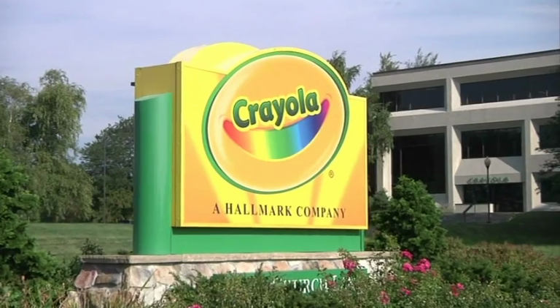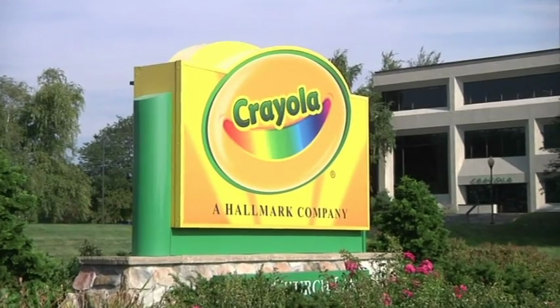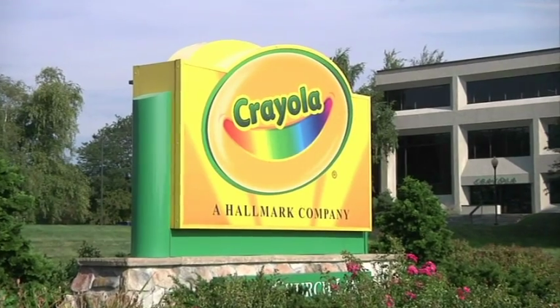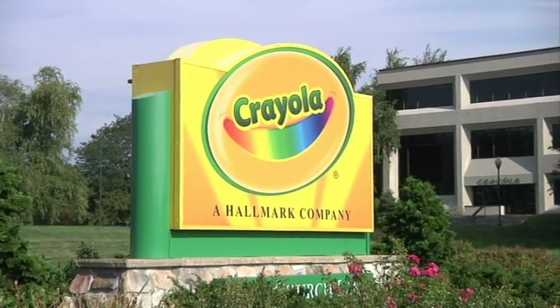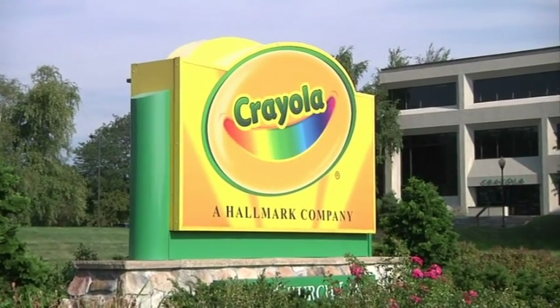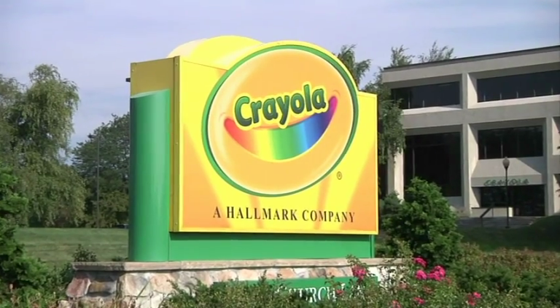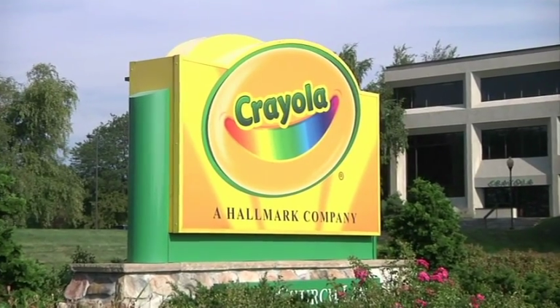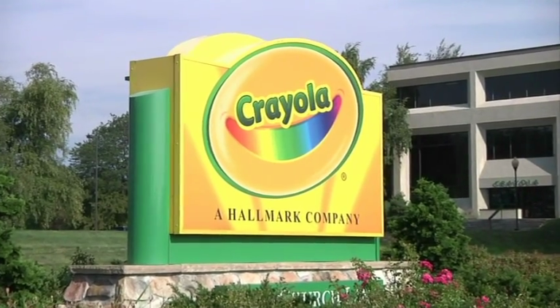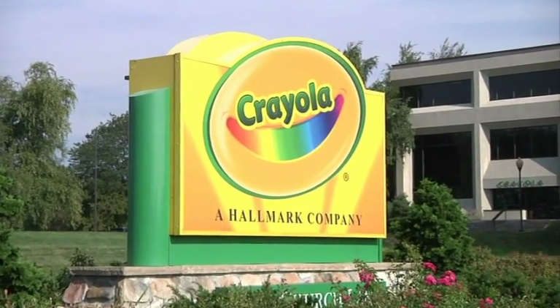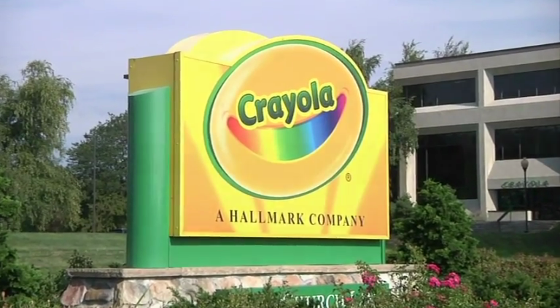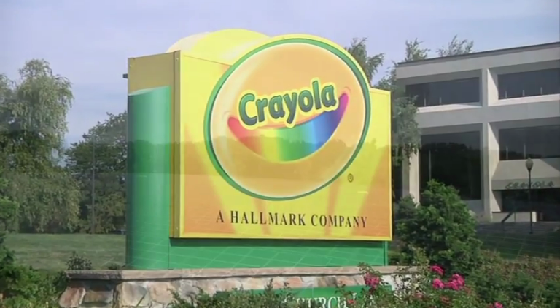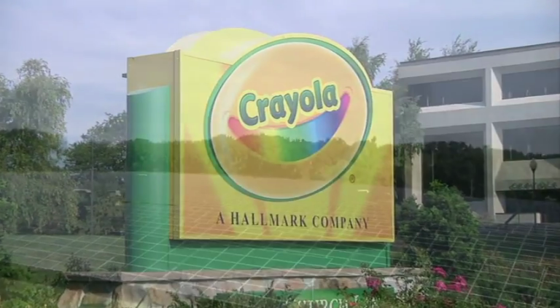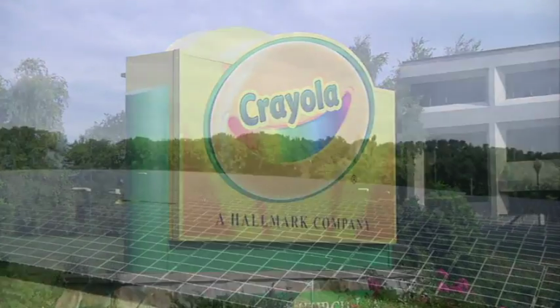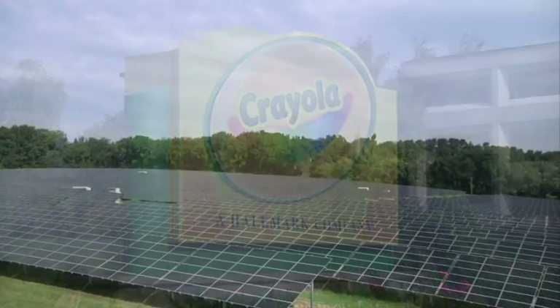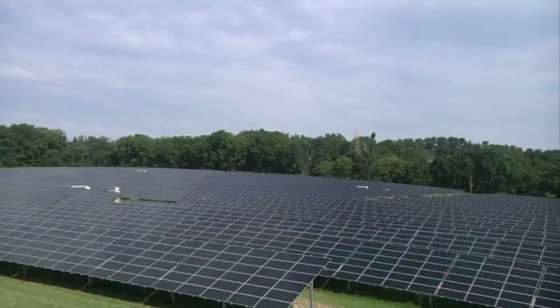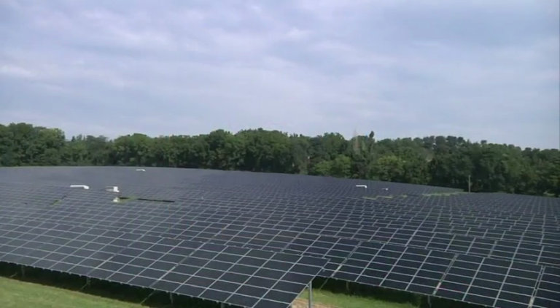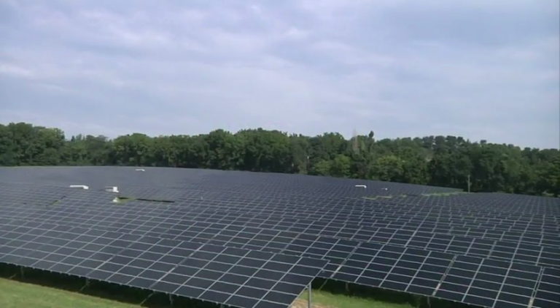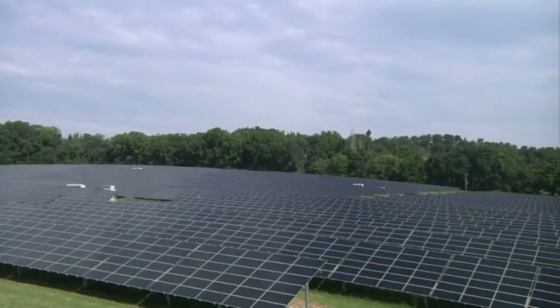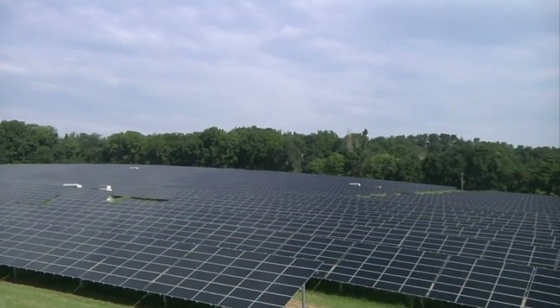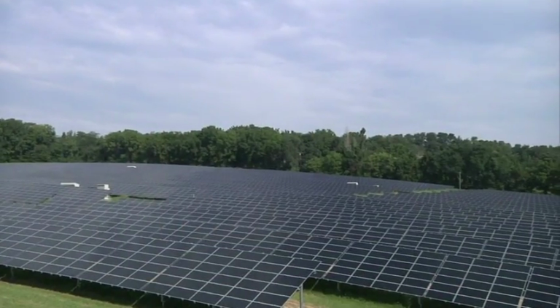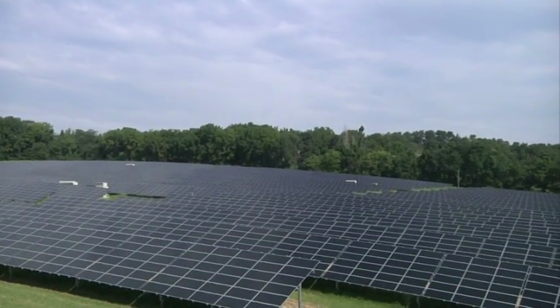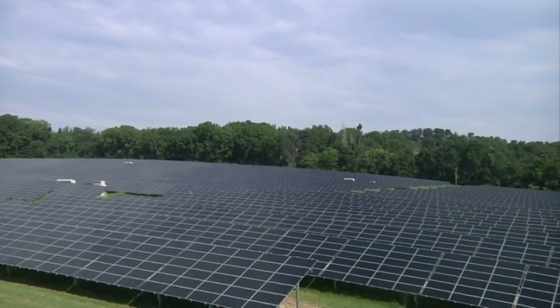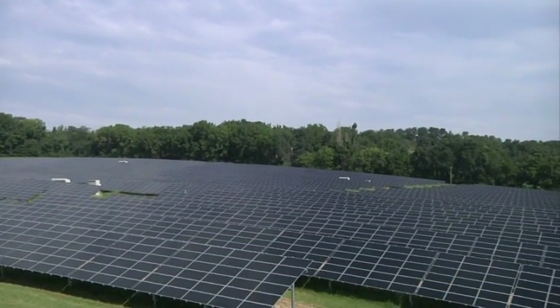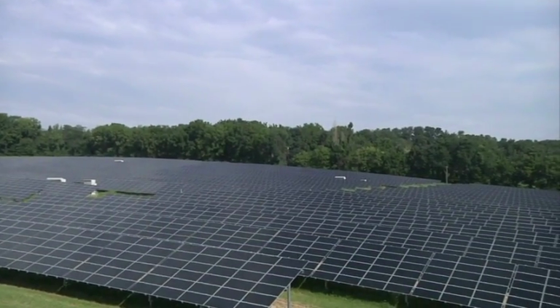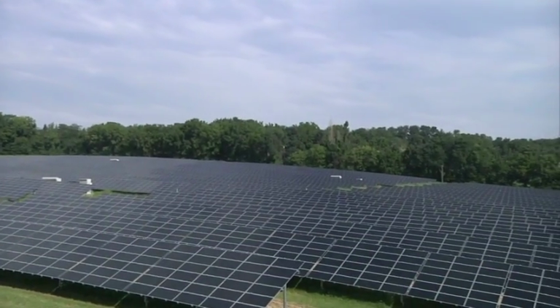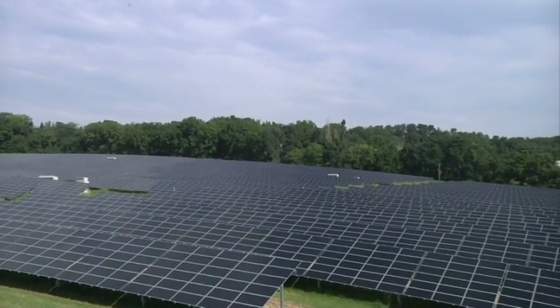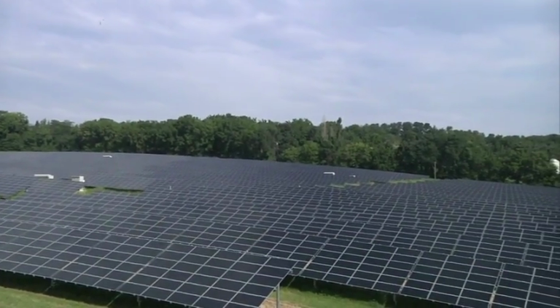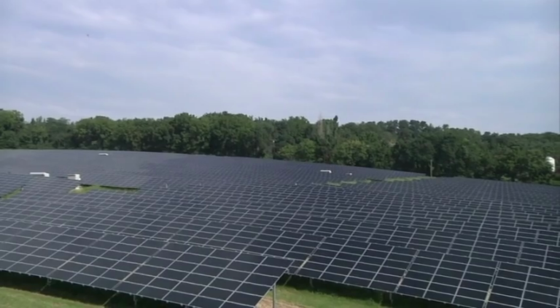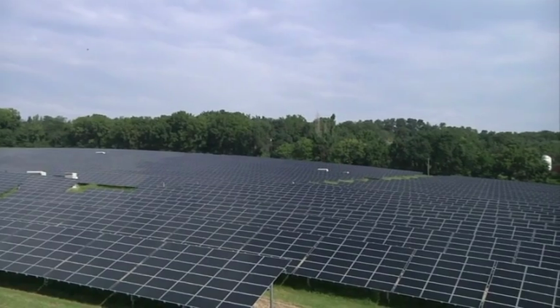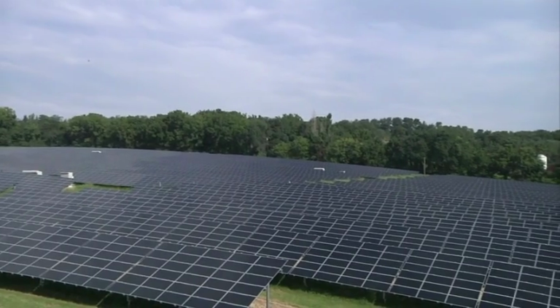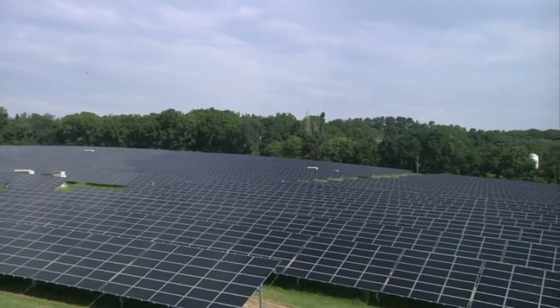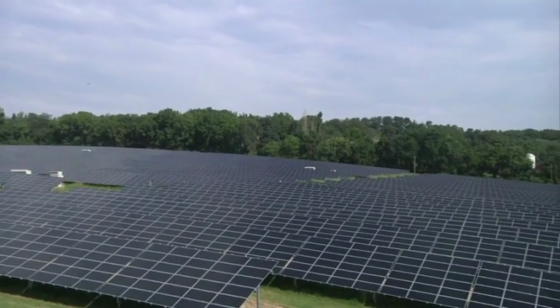And that's how the Crayola Solar Farm was built. The end.